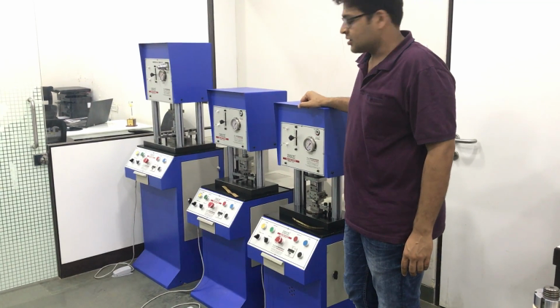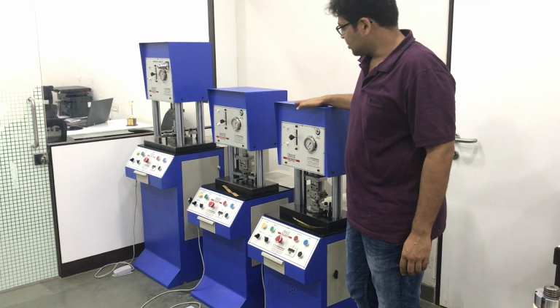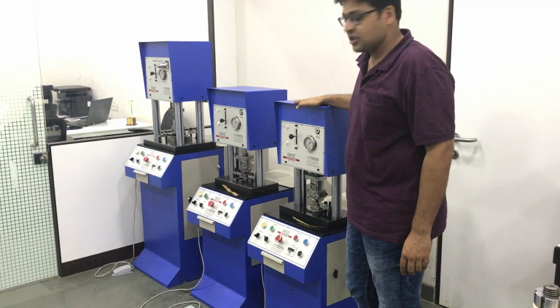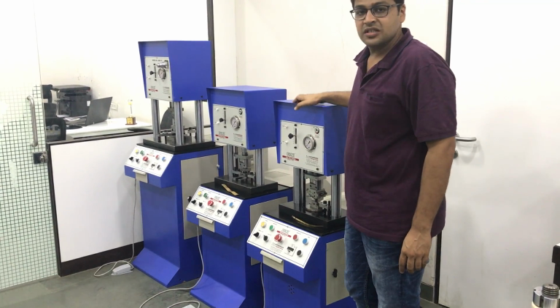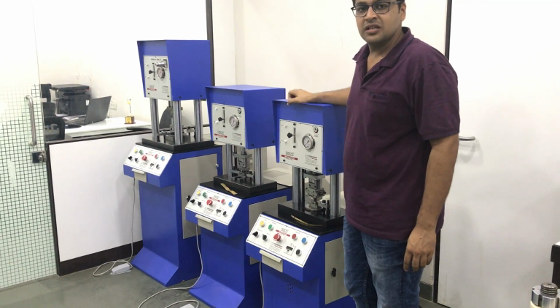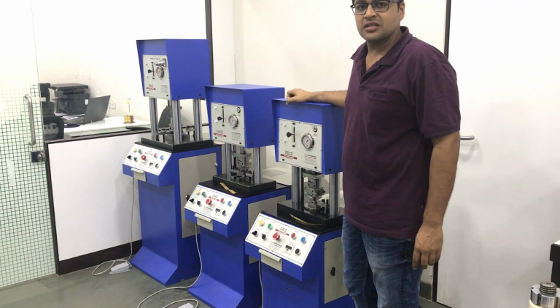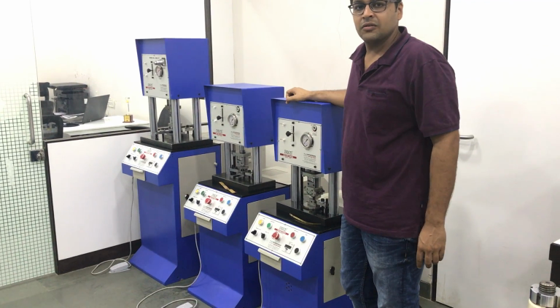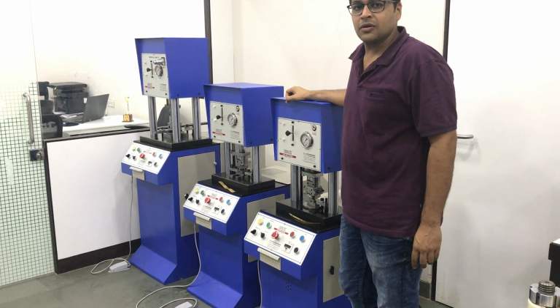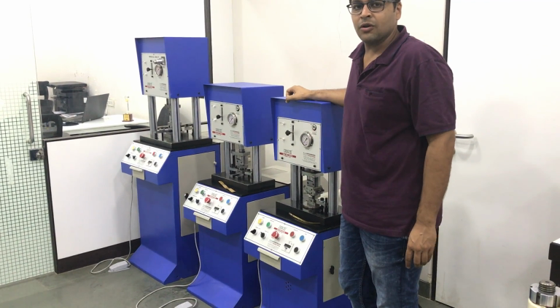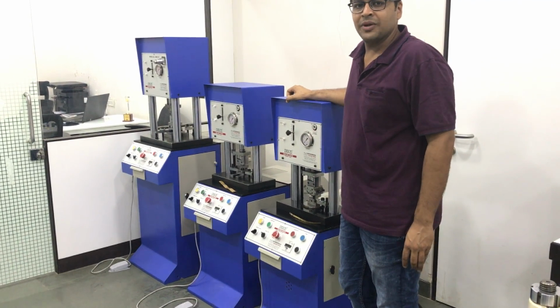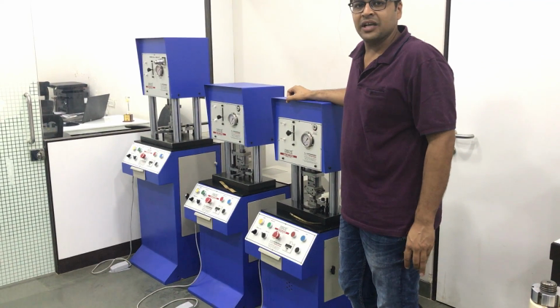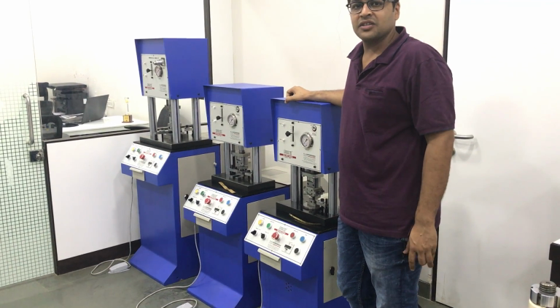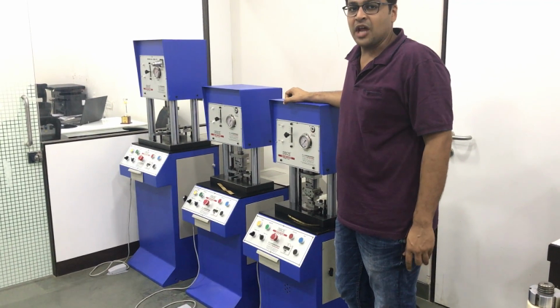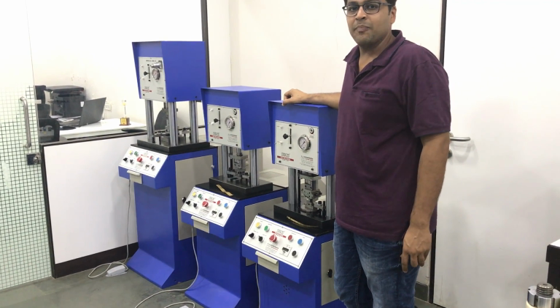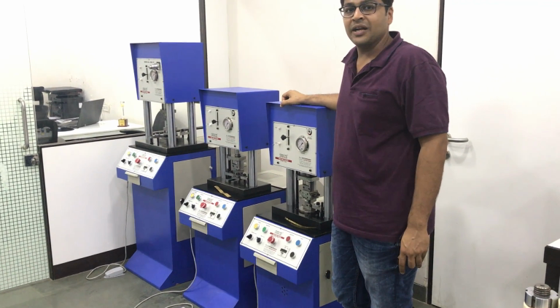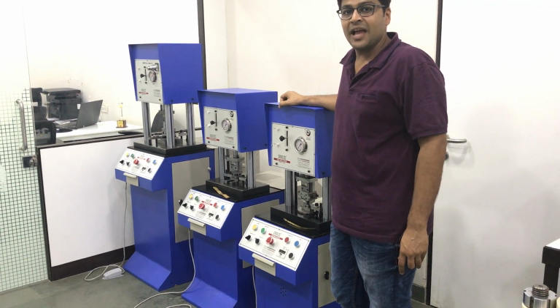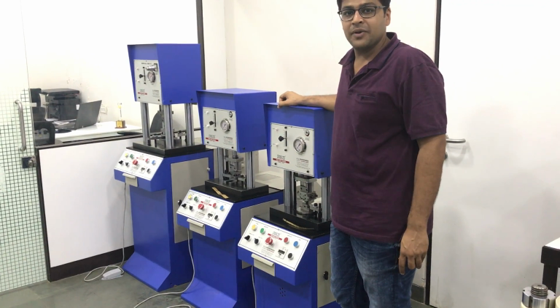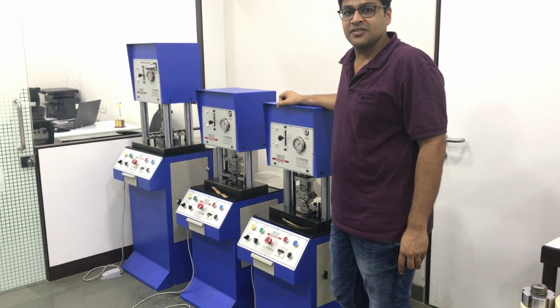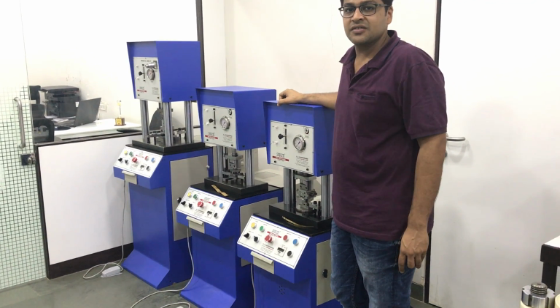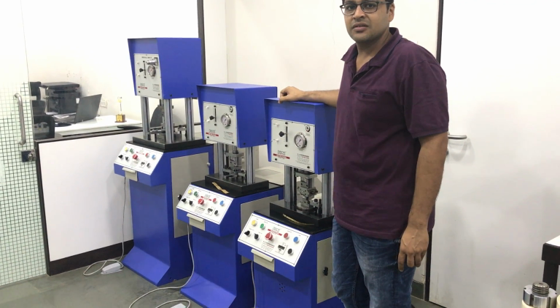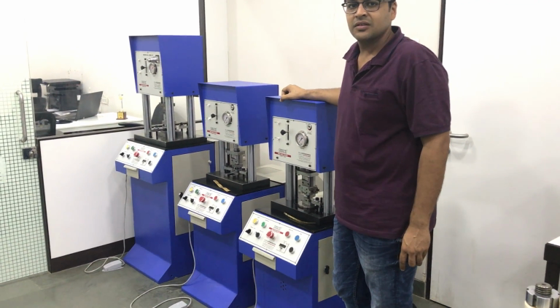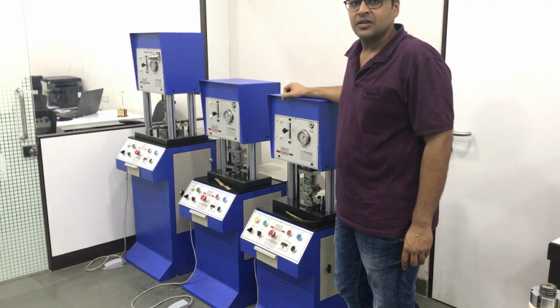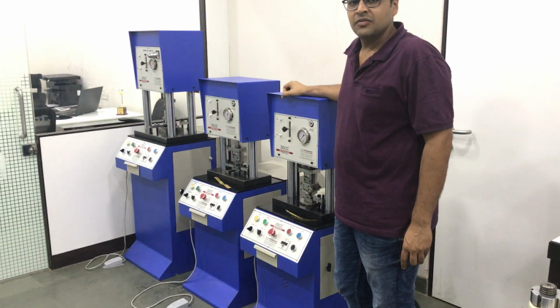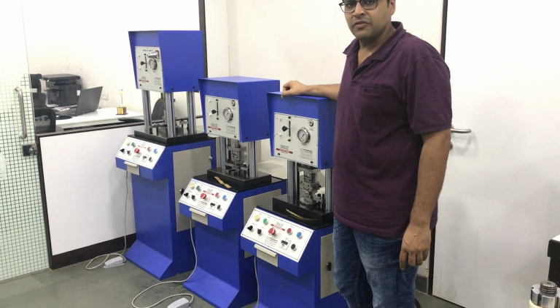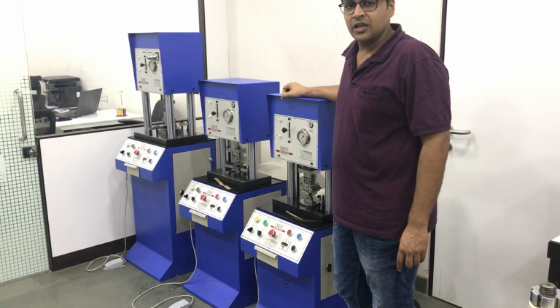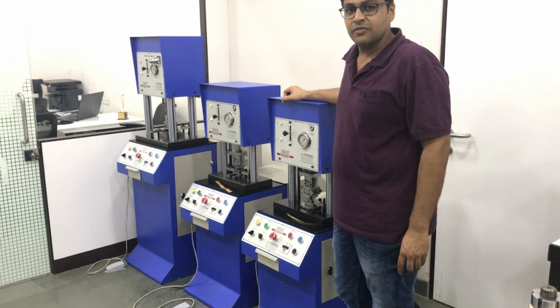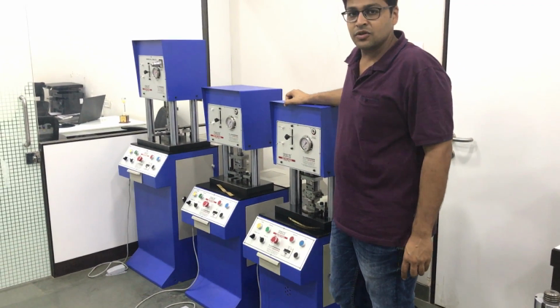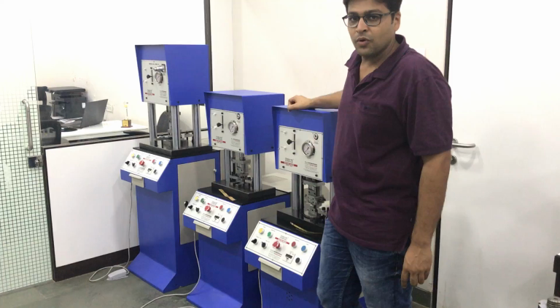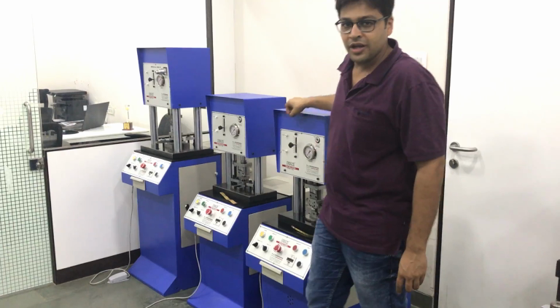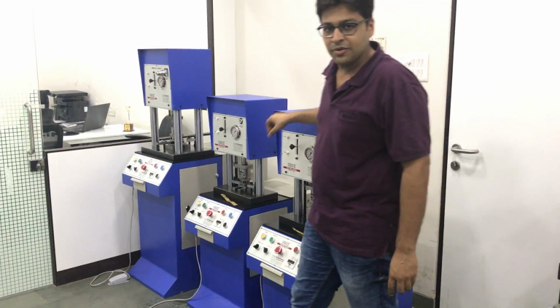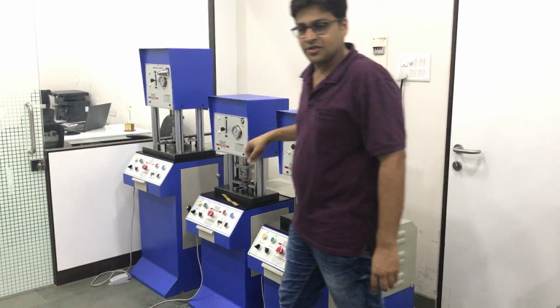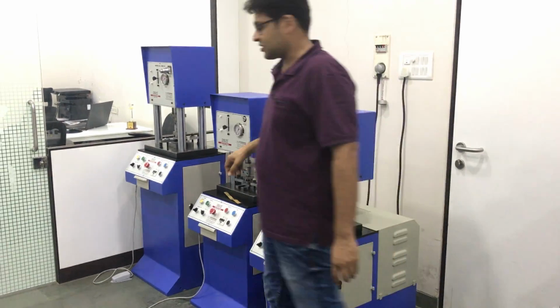This is our automatic stamping die press. We will give you a small demonstration.